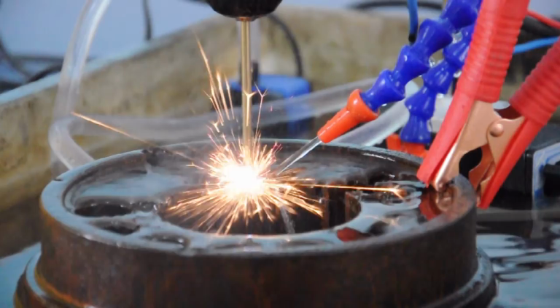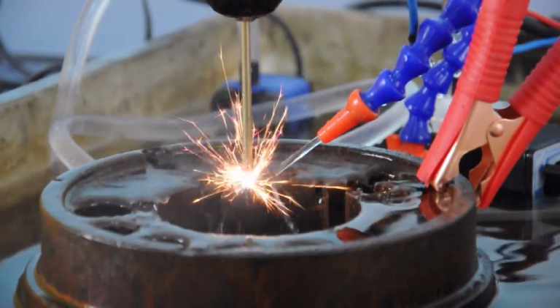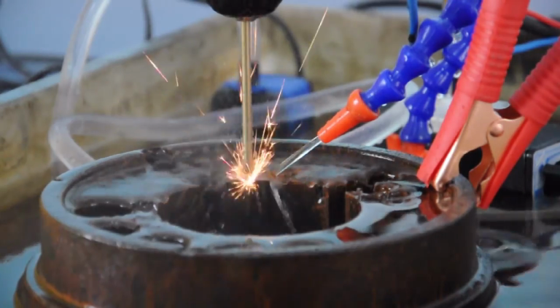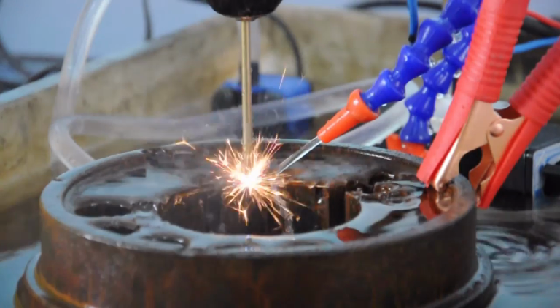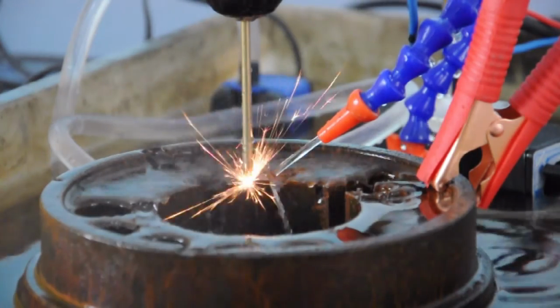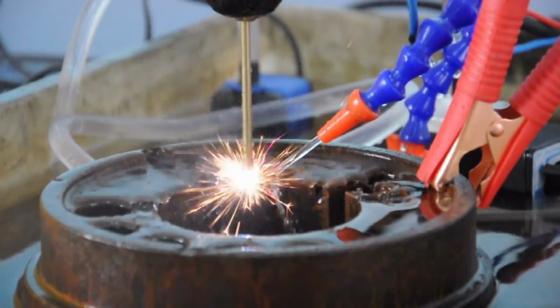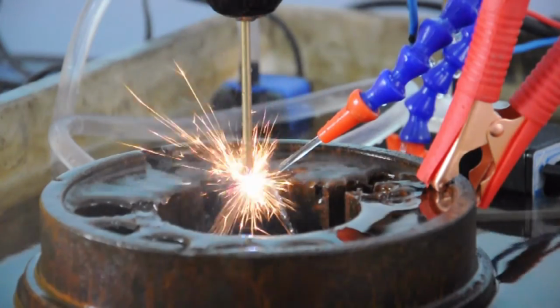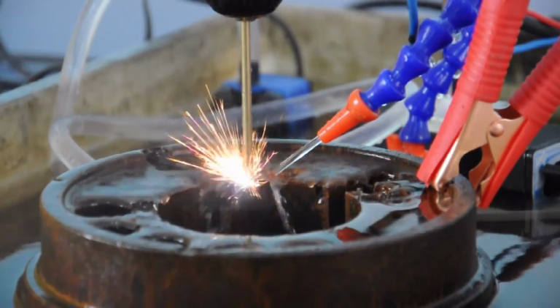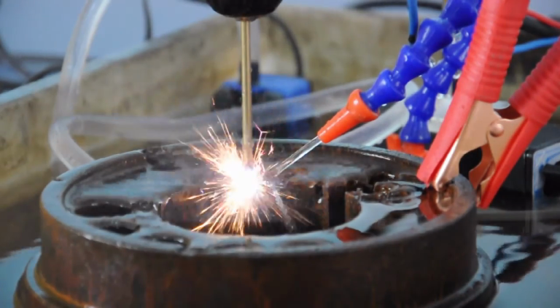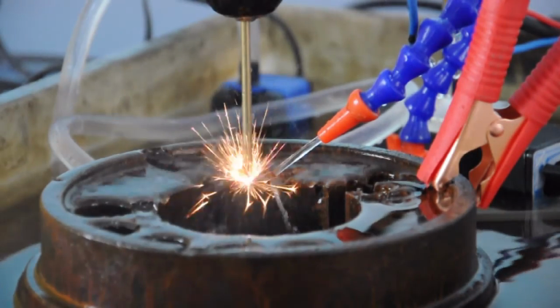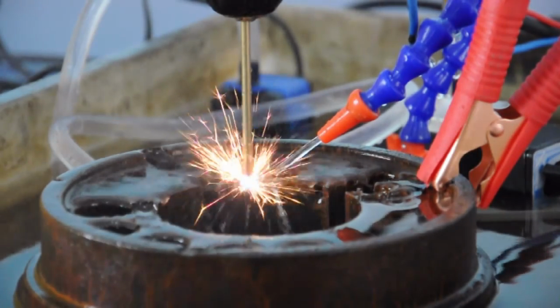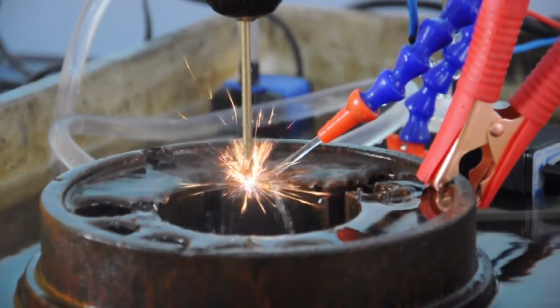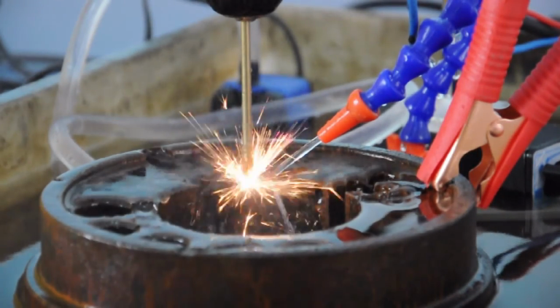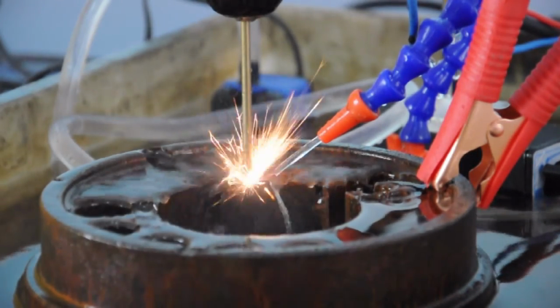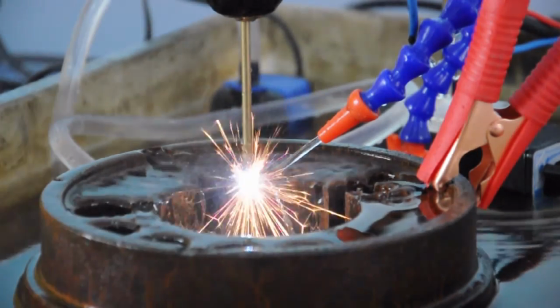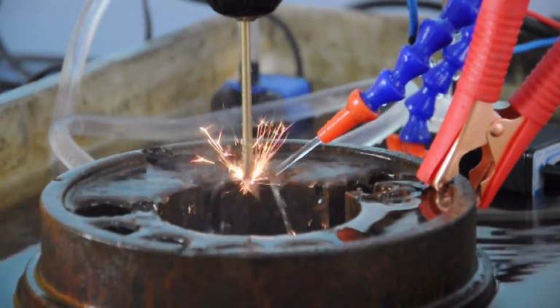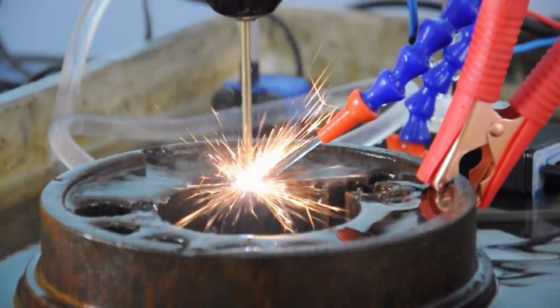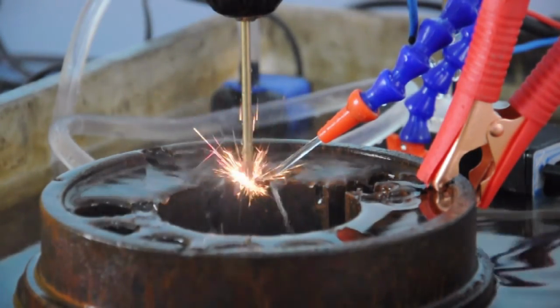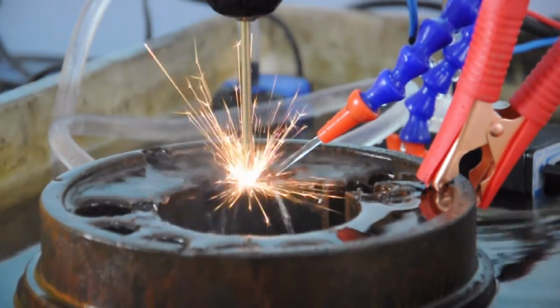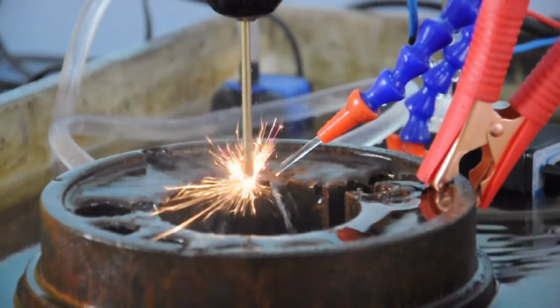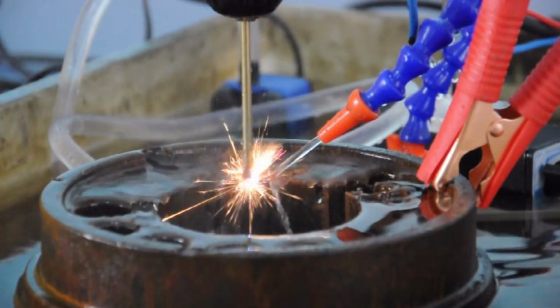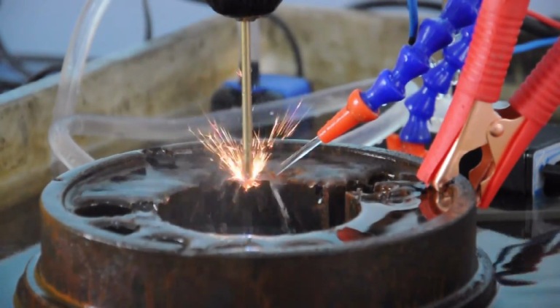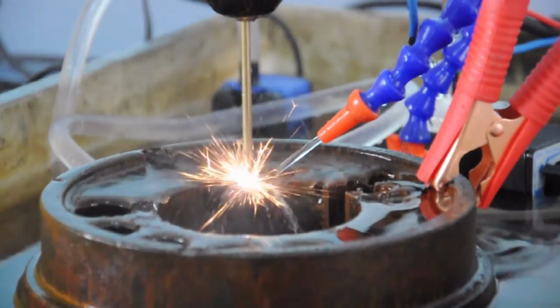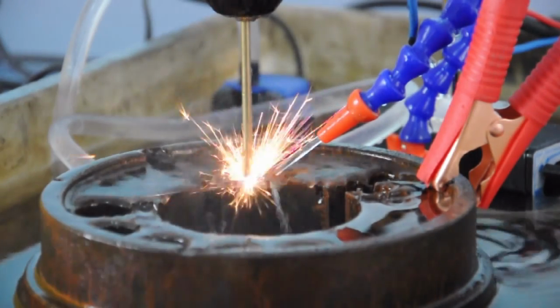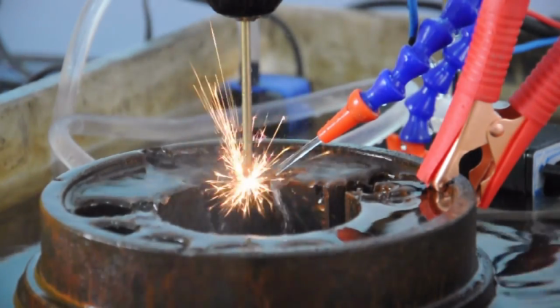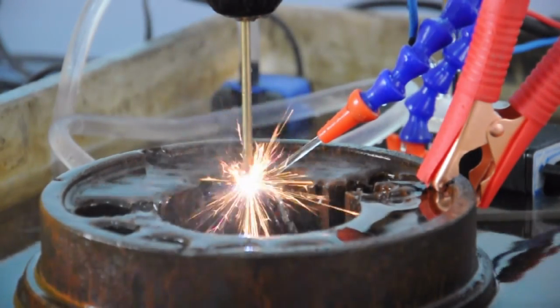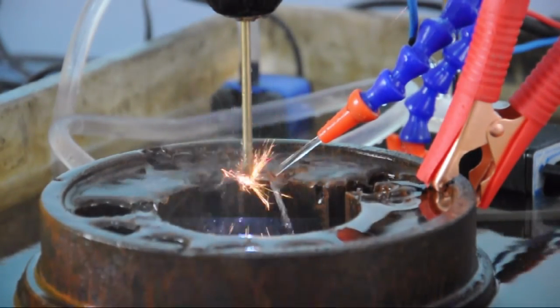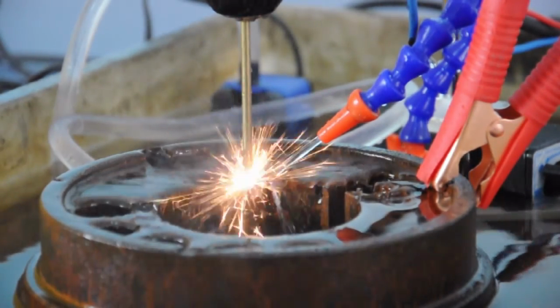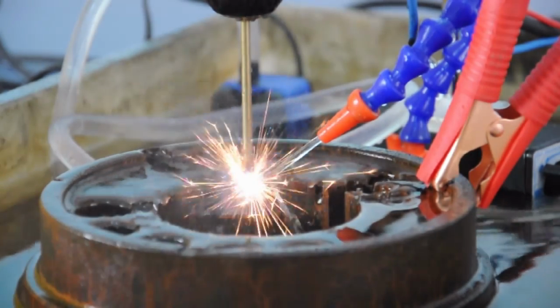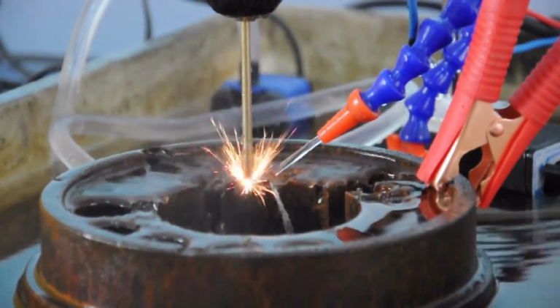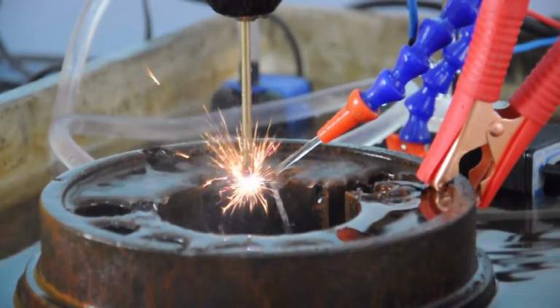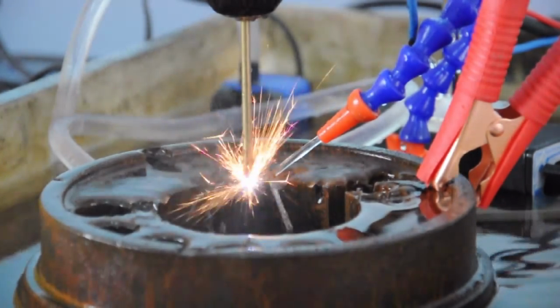The current is stable and the work head processes efficiently.